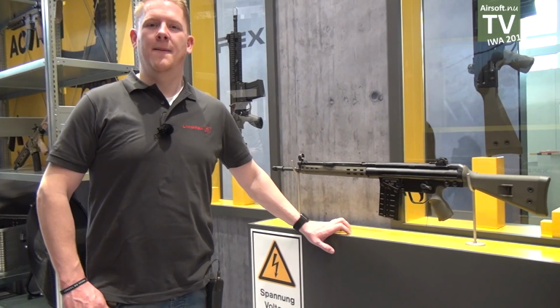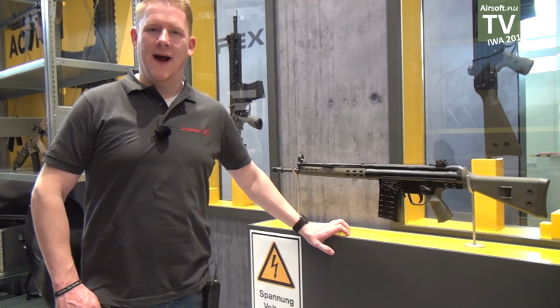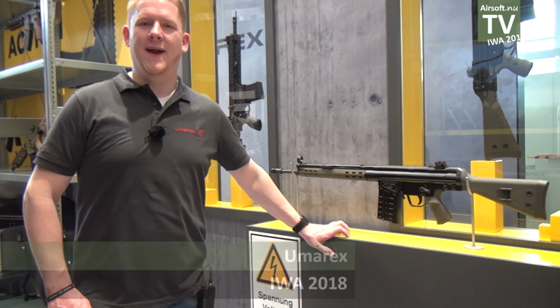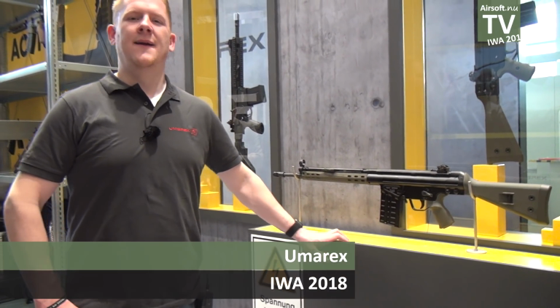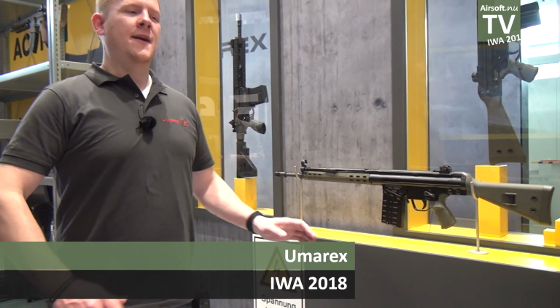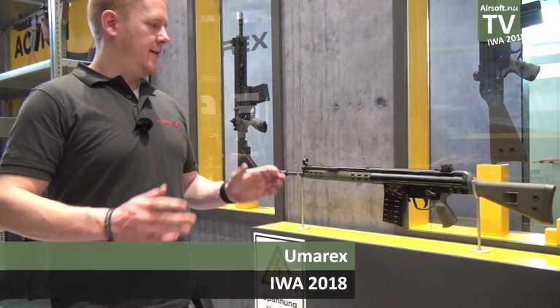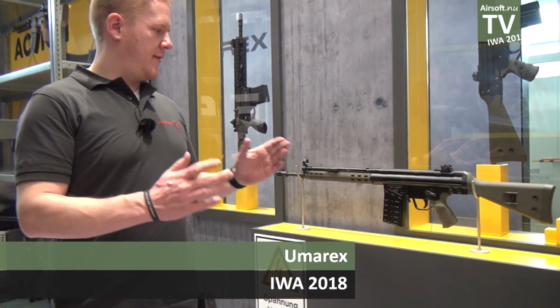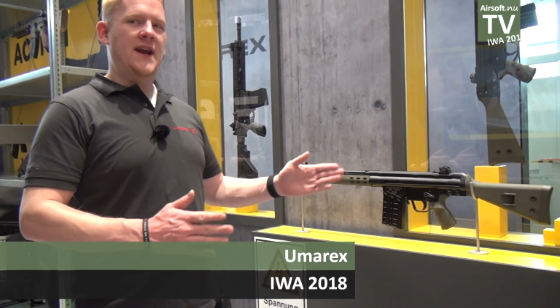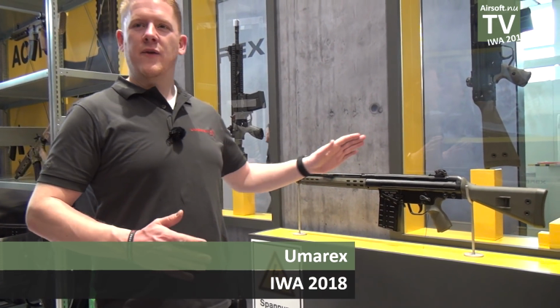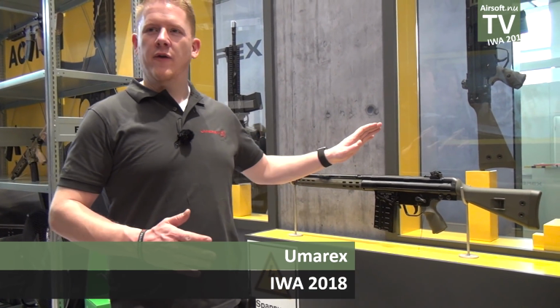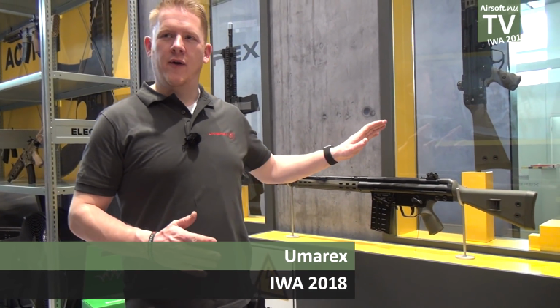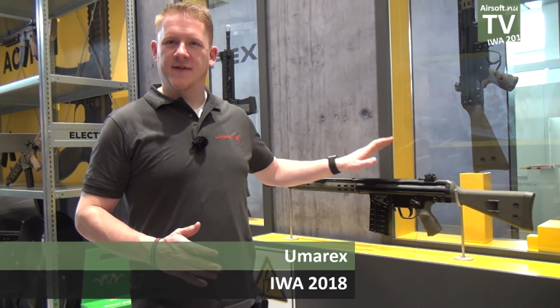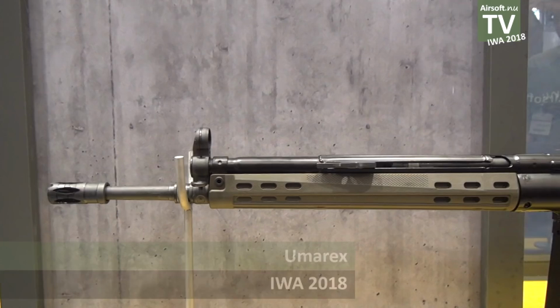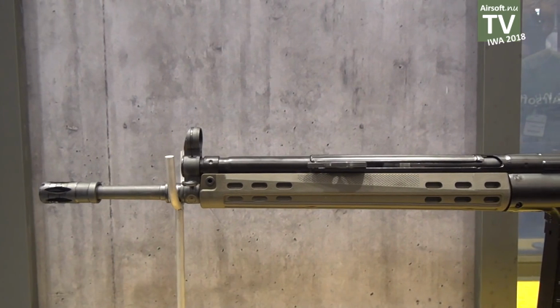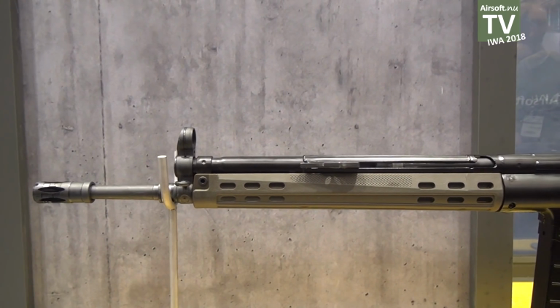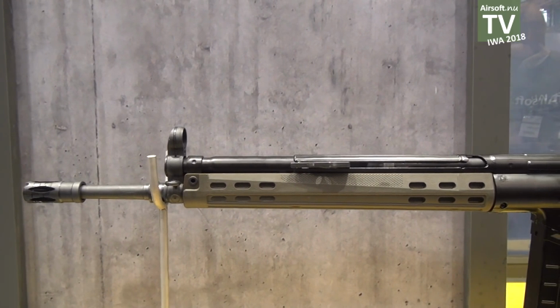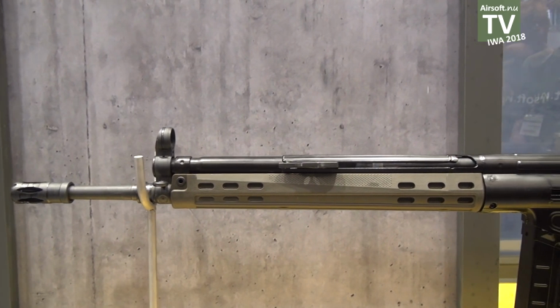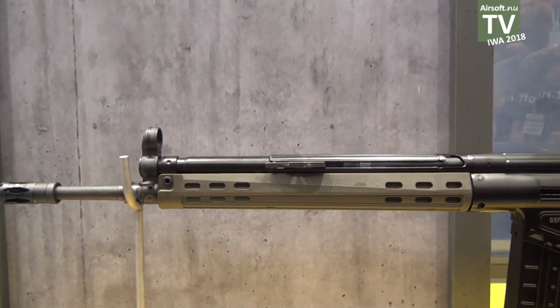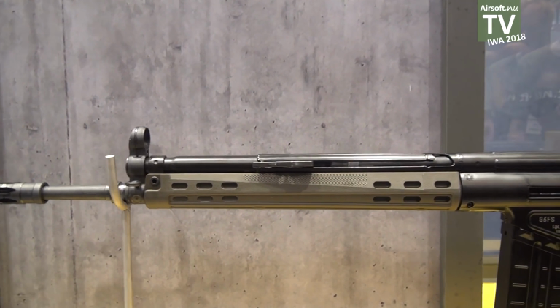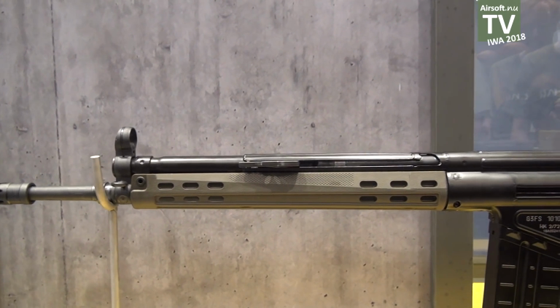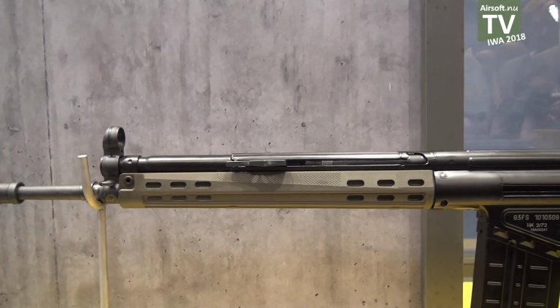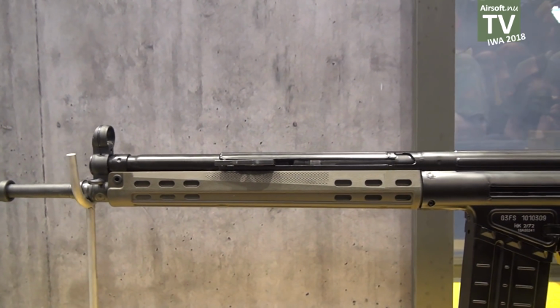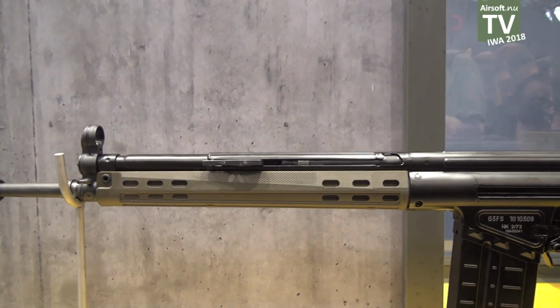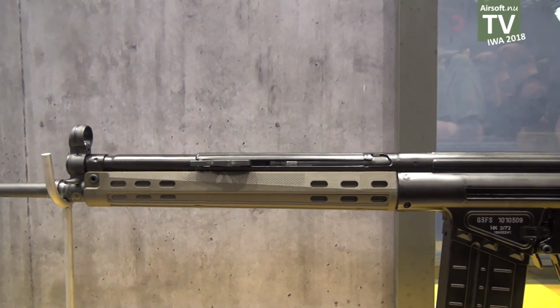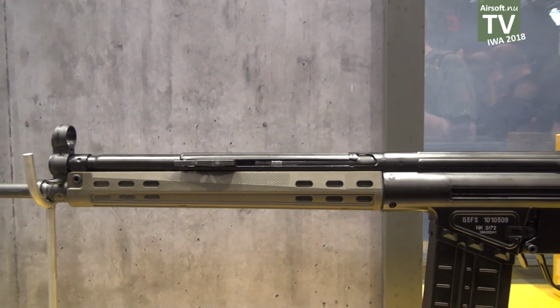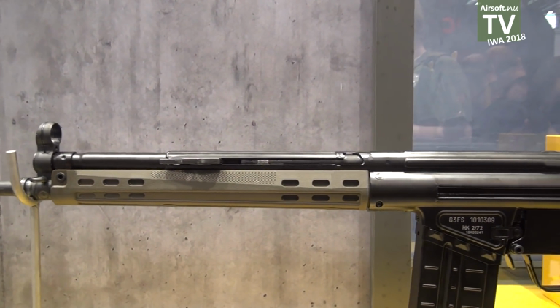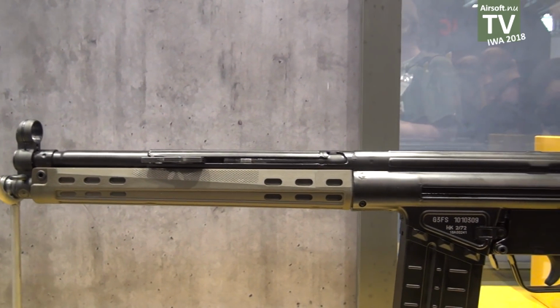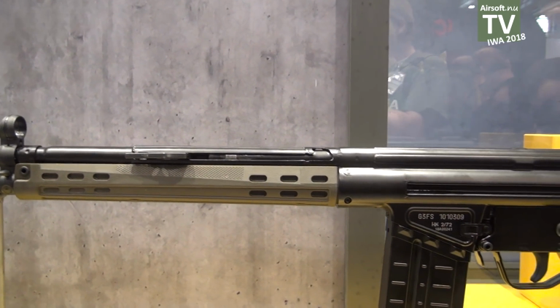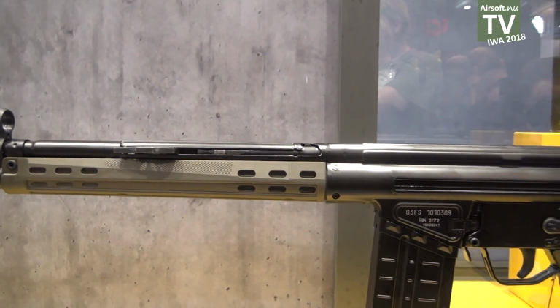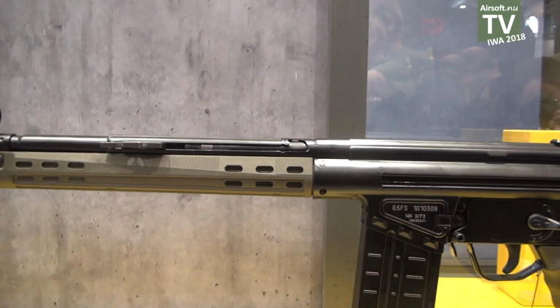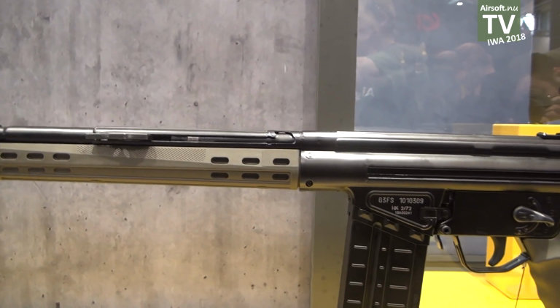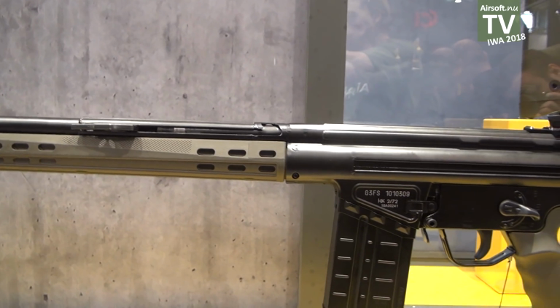Hi, so here we have our special news. It's a Heckler & Koch G3 gas blowback.